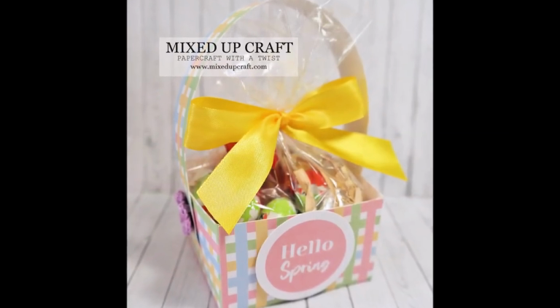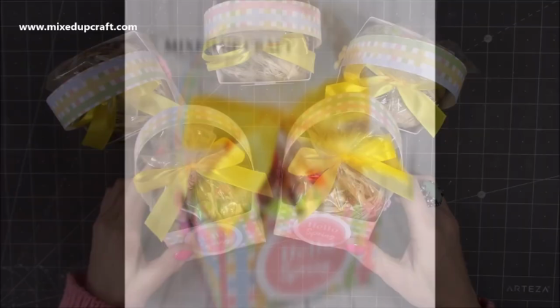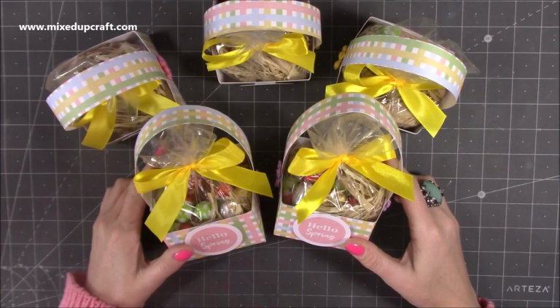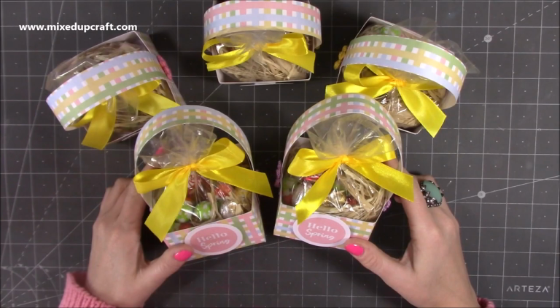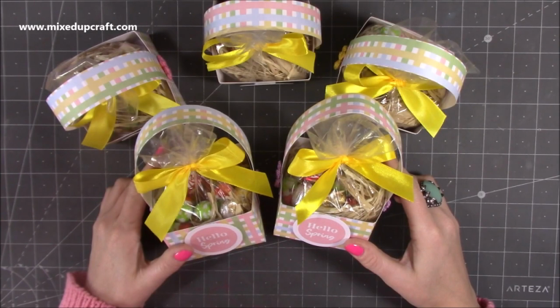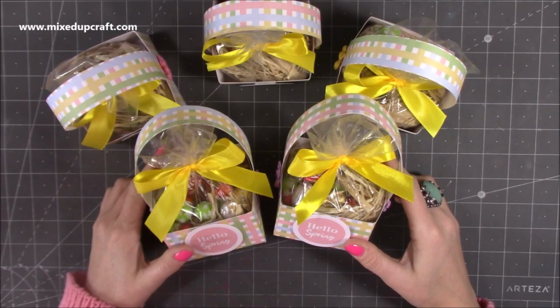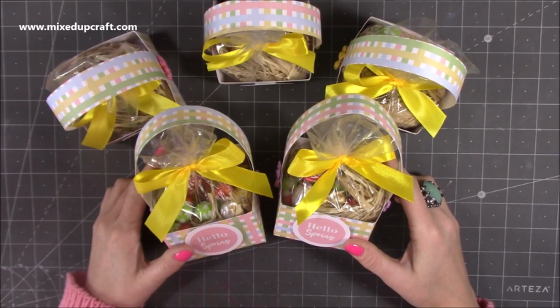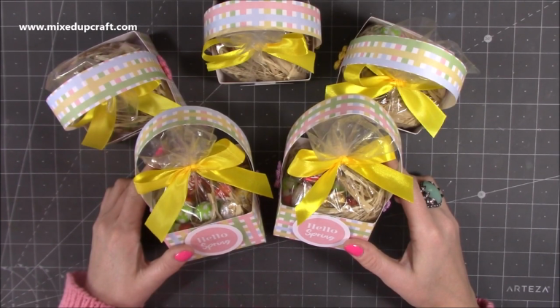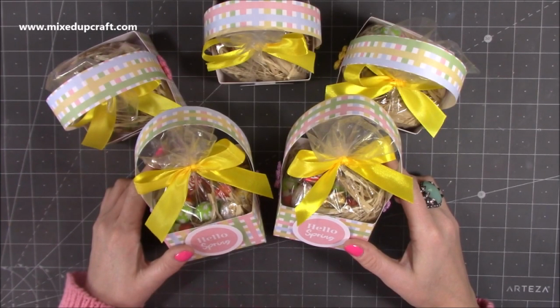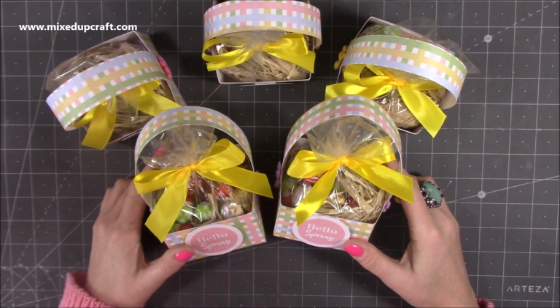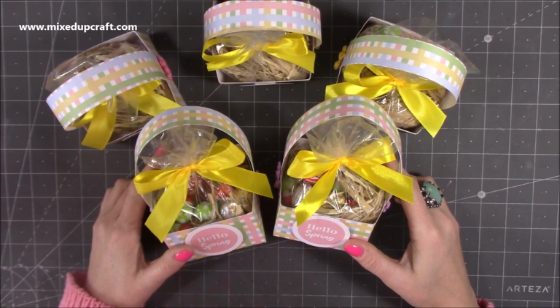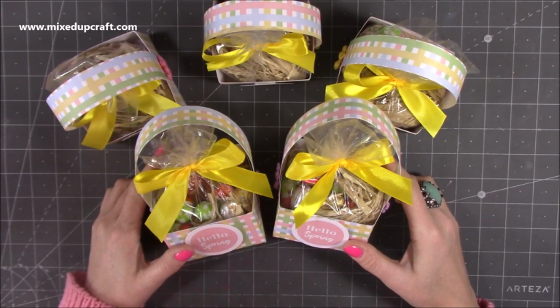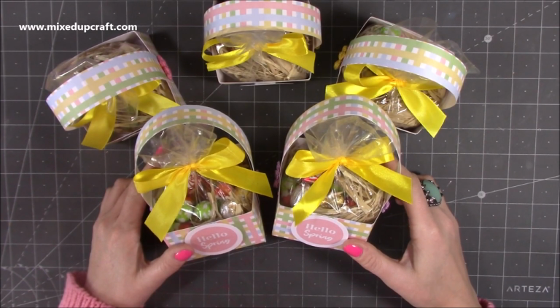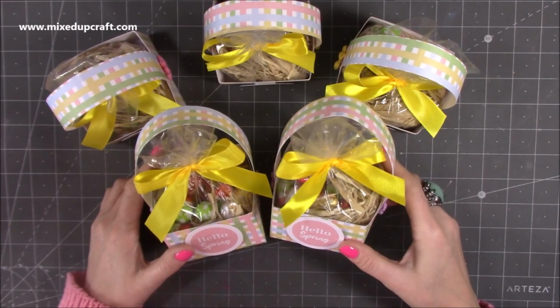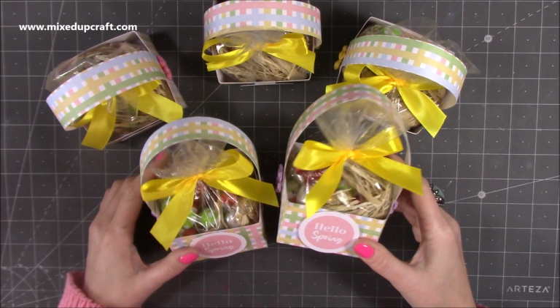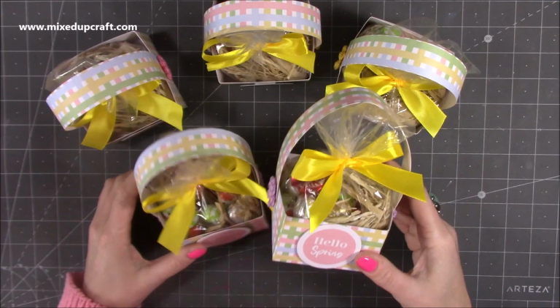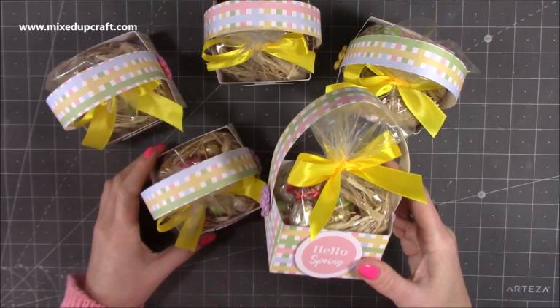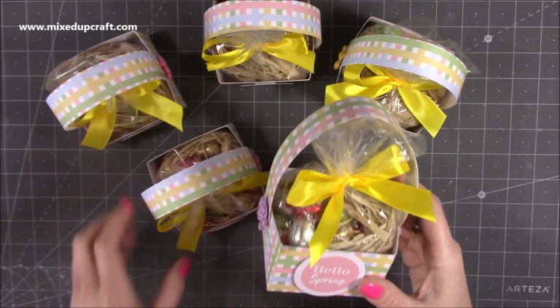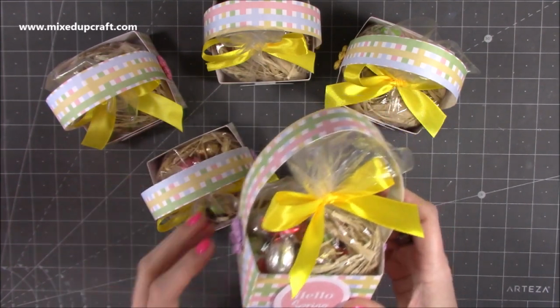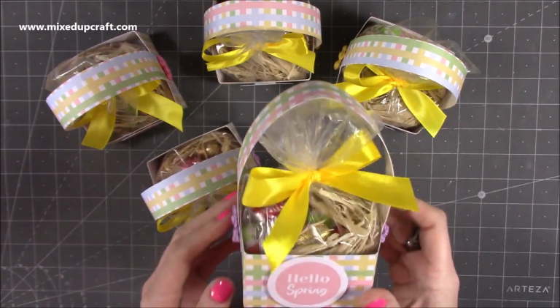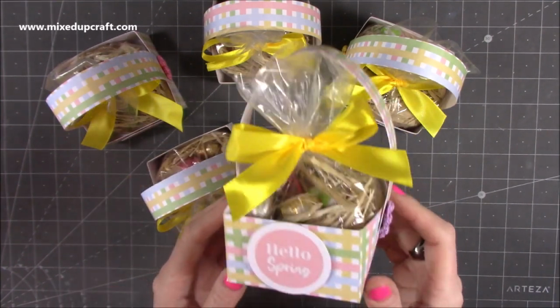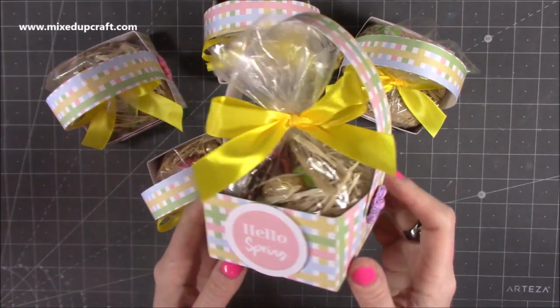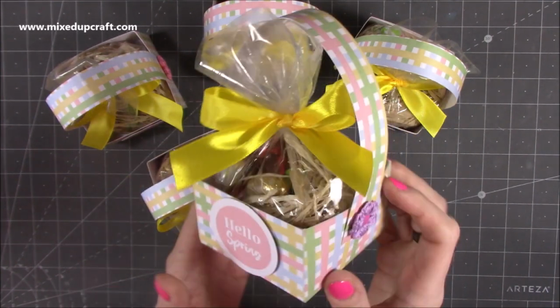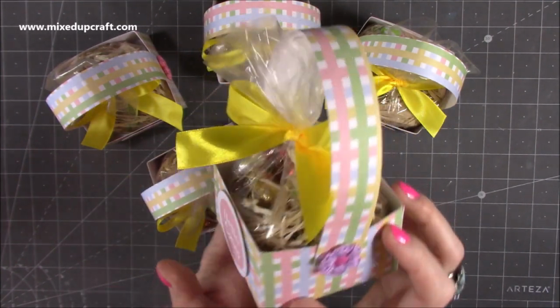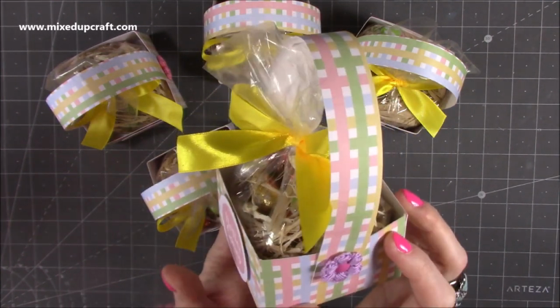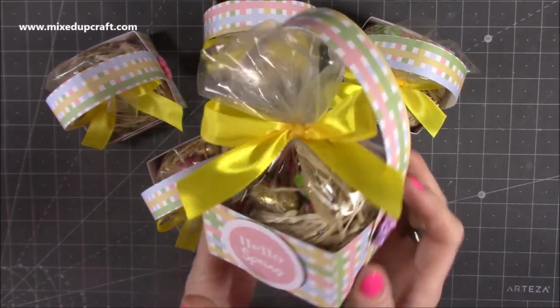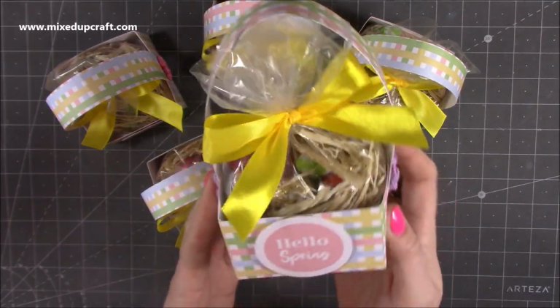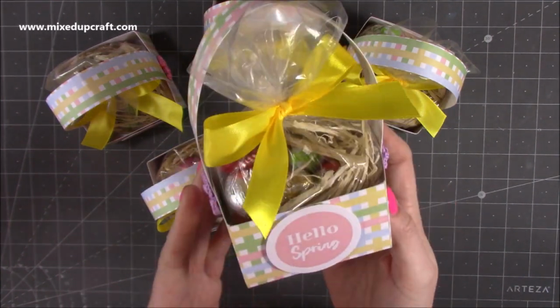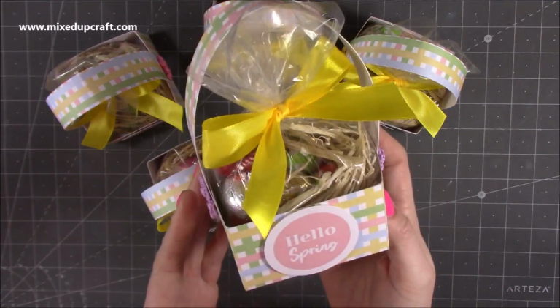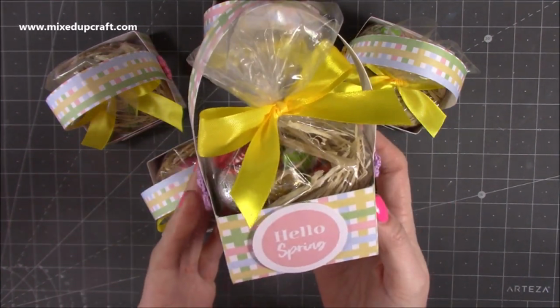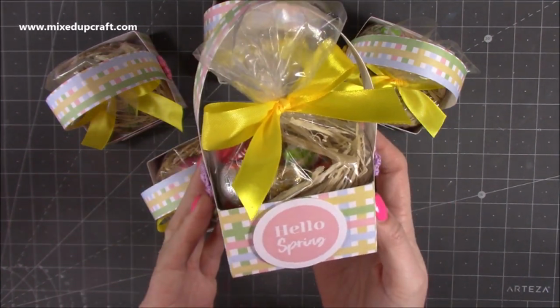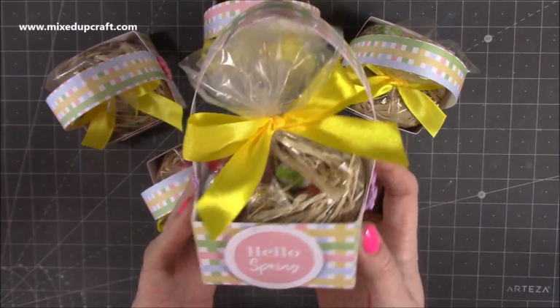Hi everybody, it's Sam at Mixed Up Craft. Thank you for watching my tutorial today. I'm going to be showing you how to make these really quick and simple little Easter baskets.